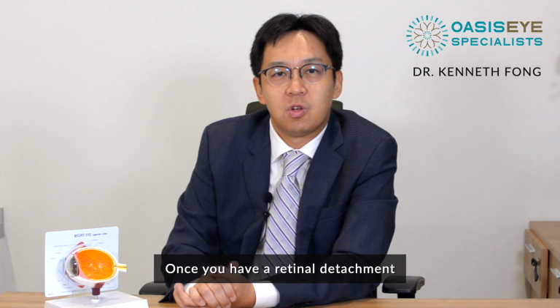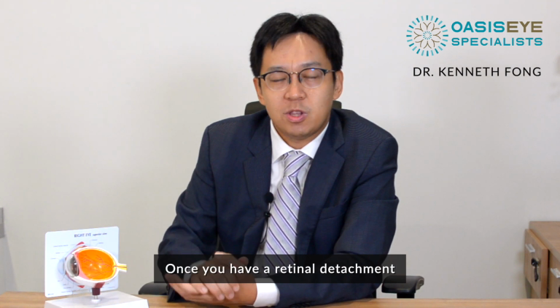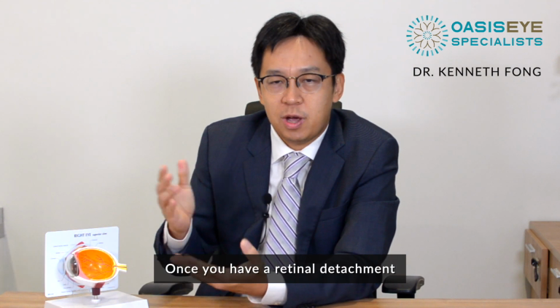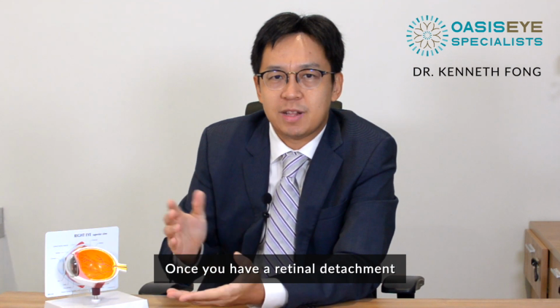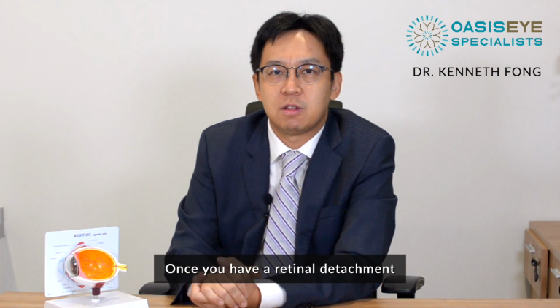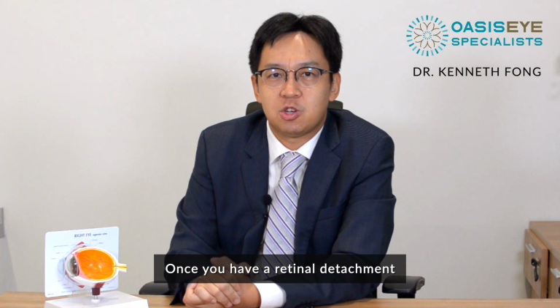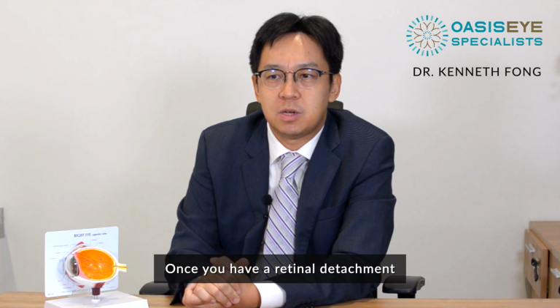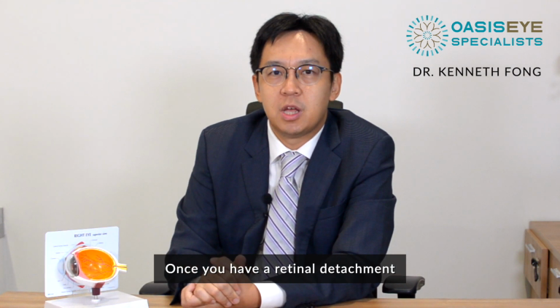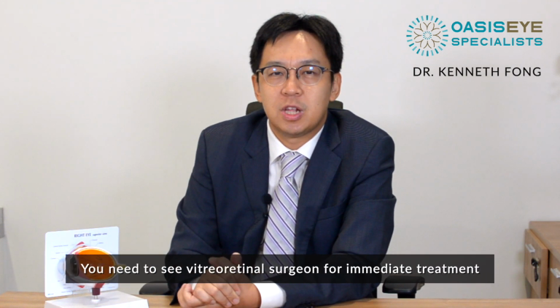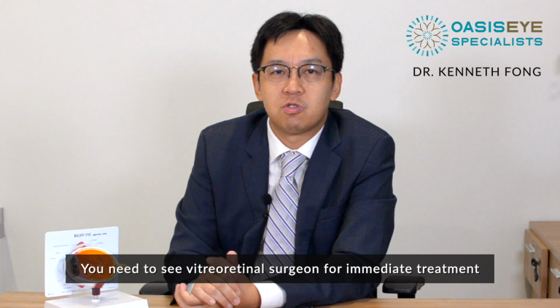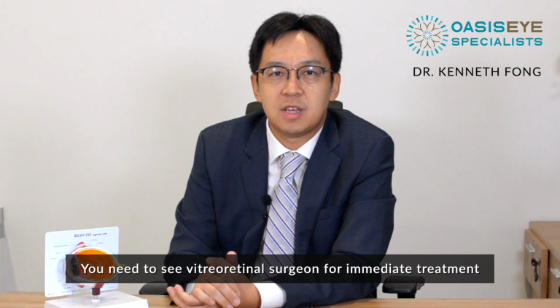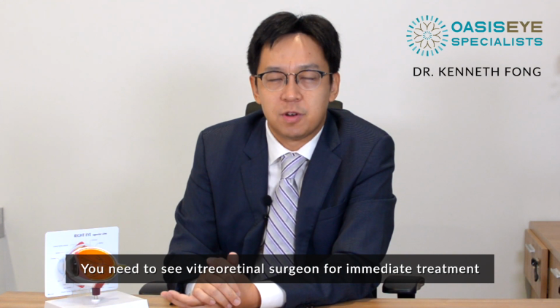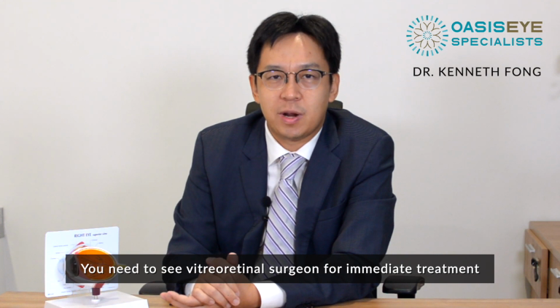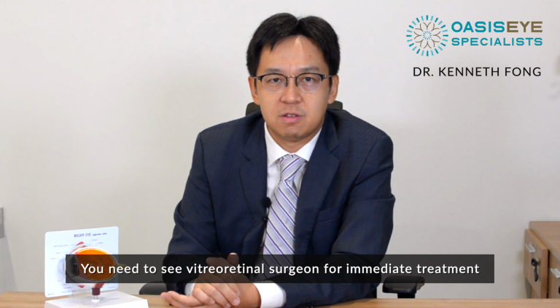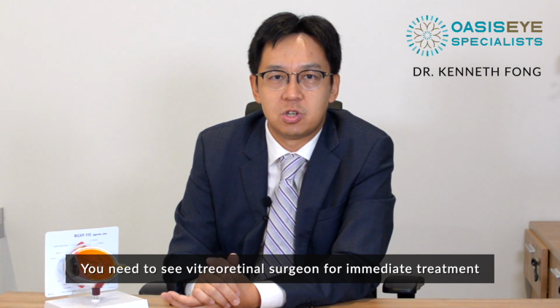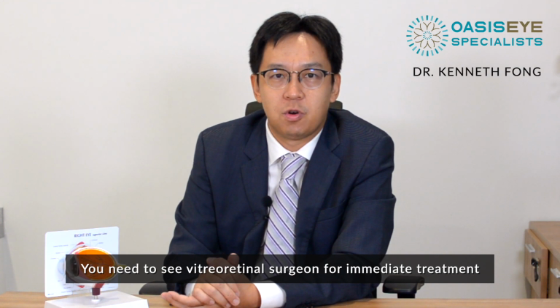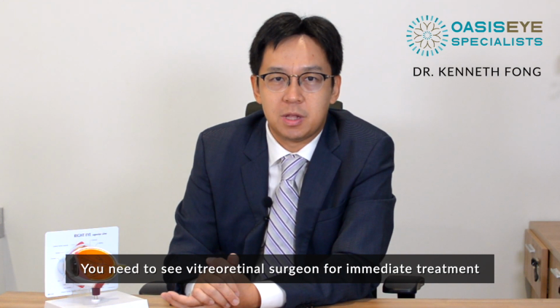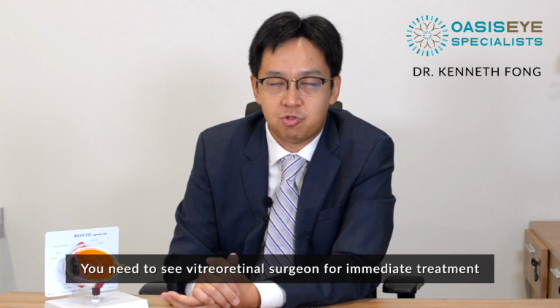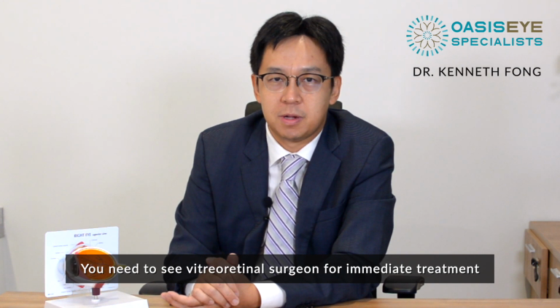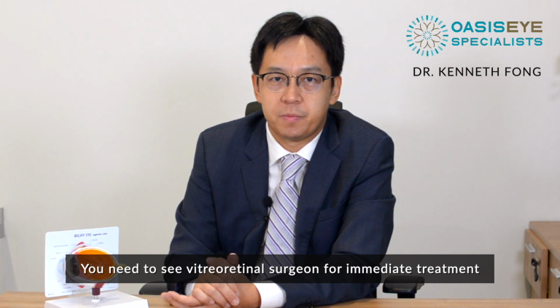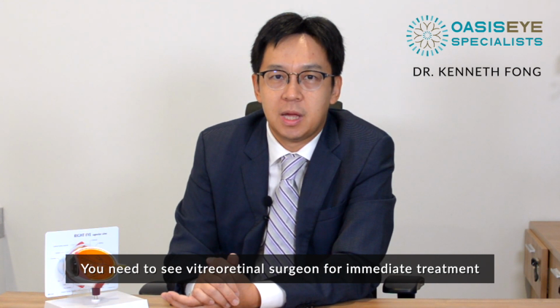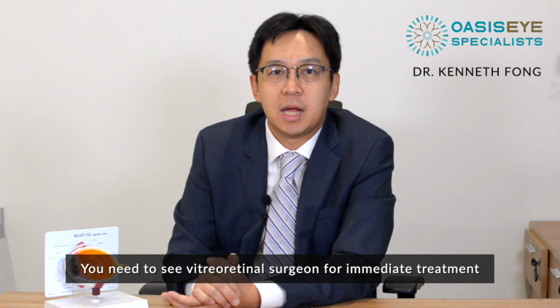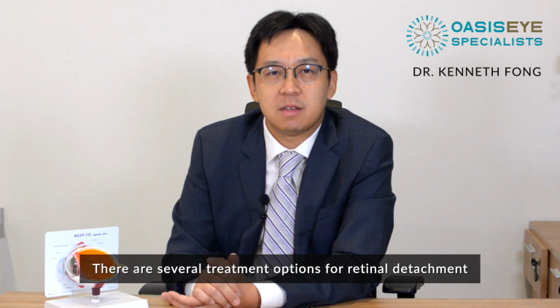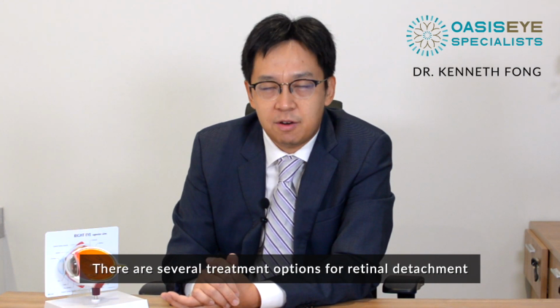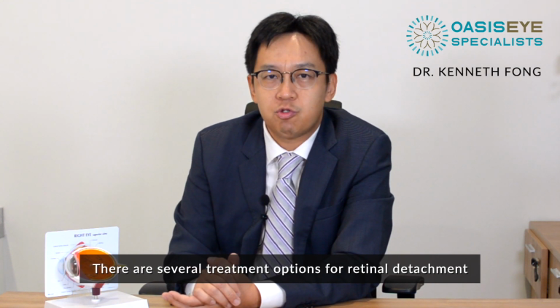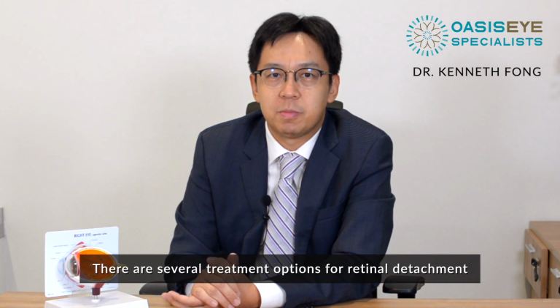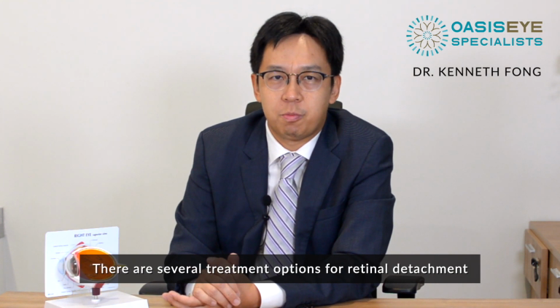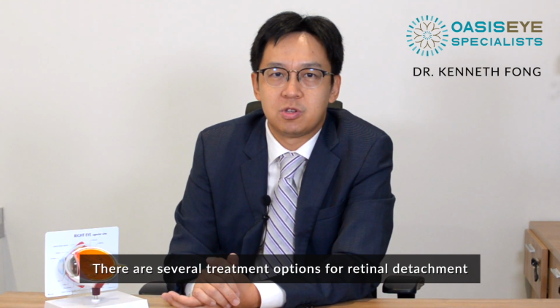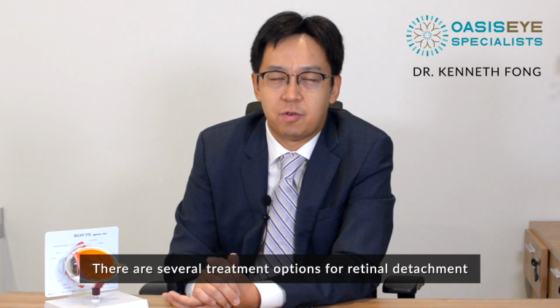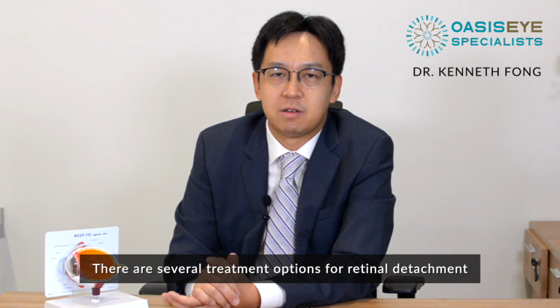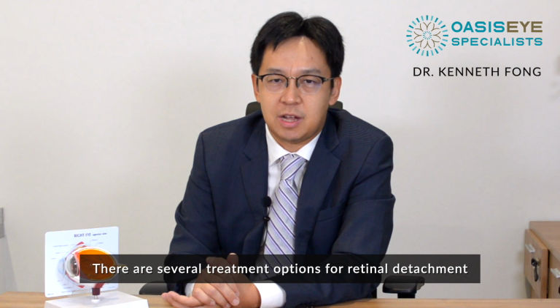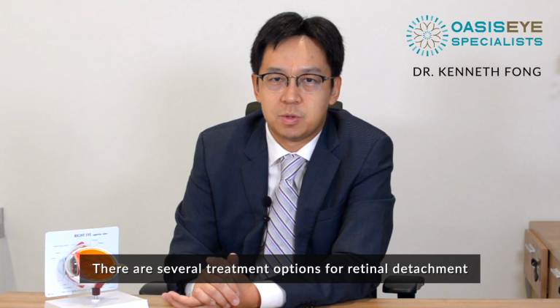Once you have a retinal detachment, you need to see a vitreoretinal surgeon for immediate treatment. There are several treatment options for retinal detachment.